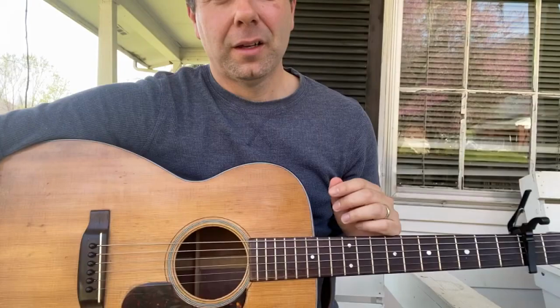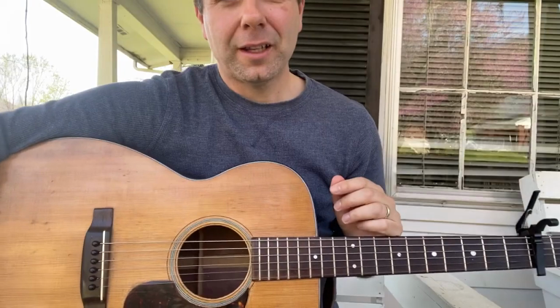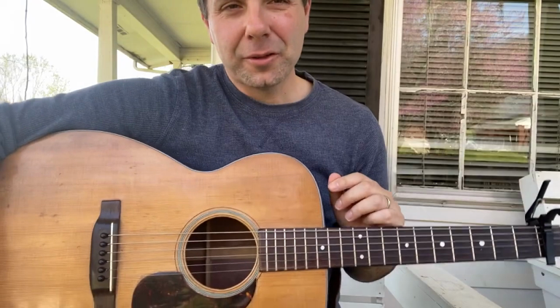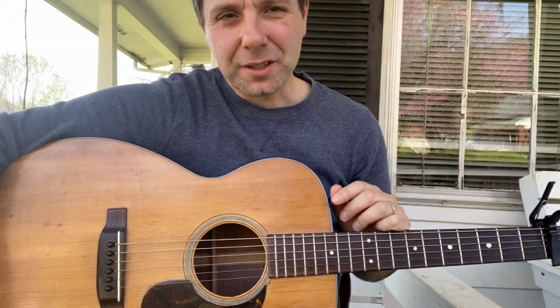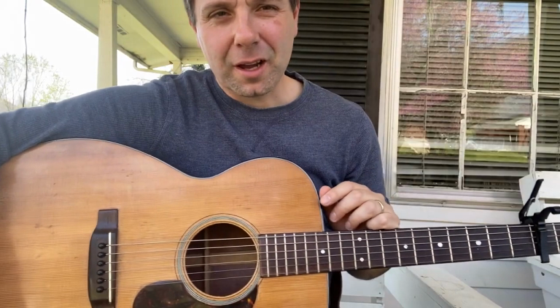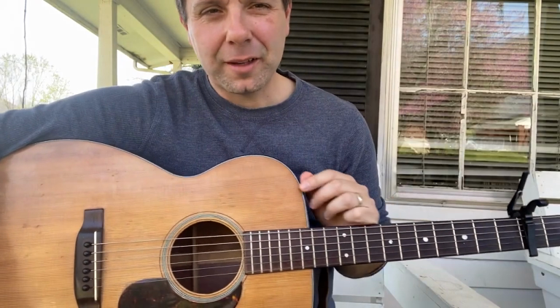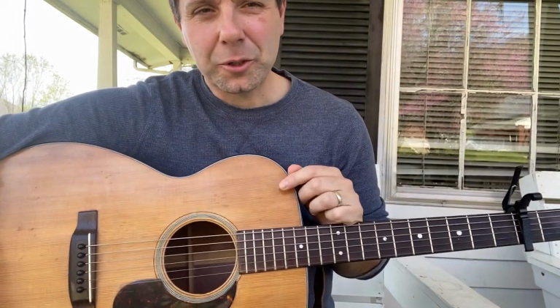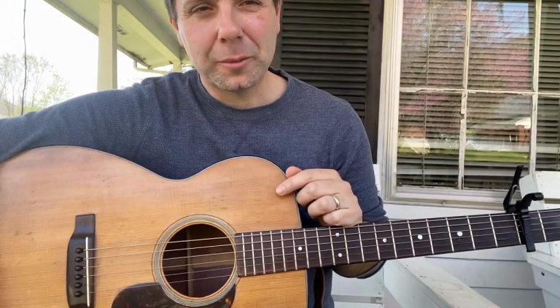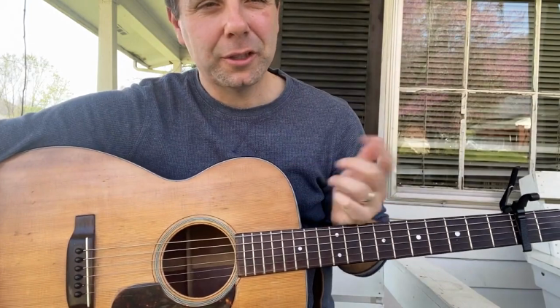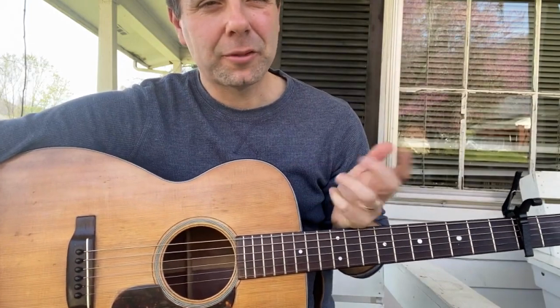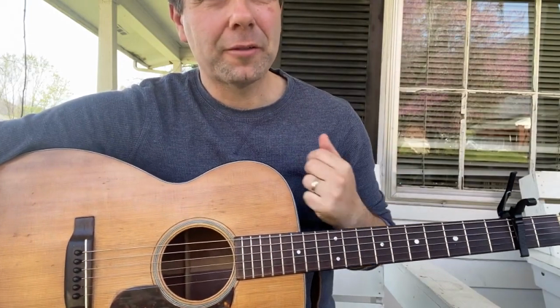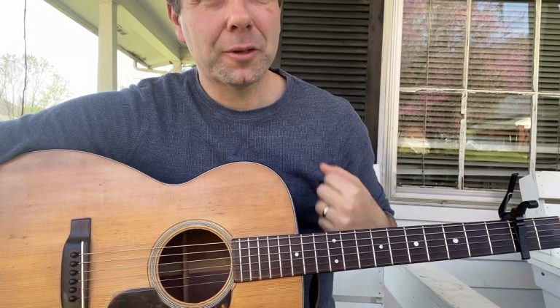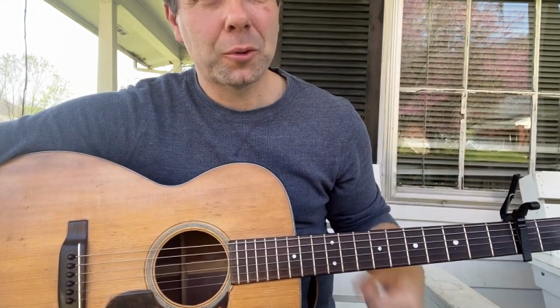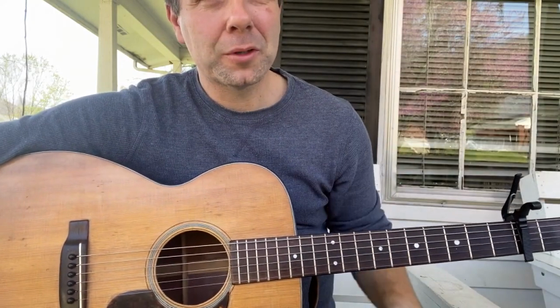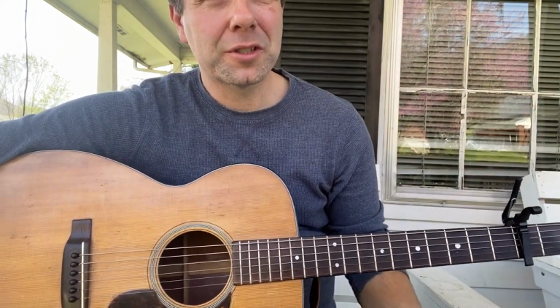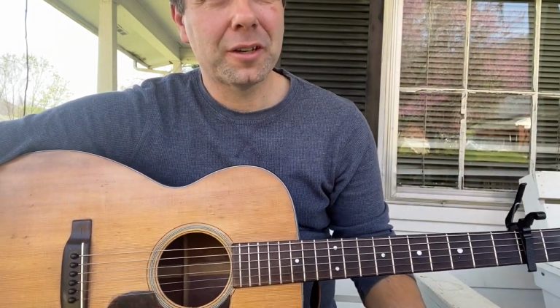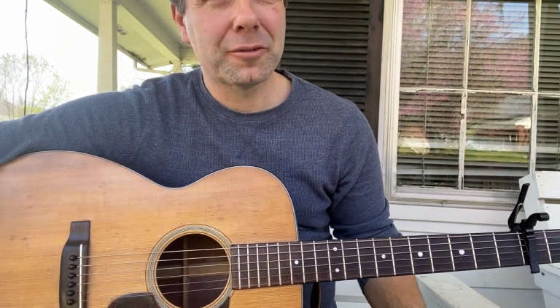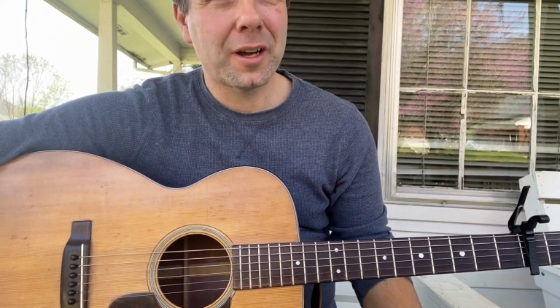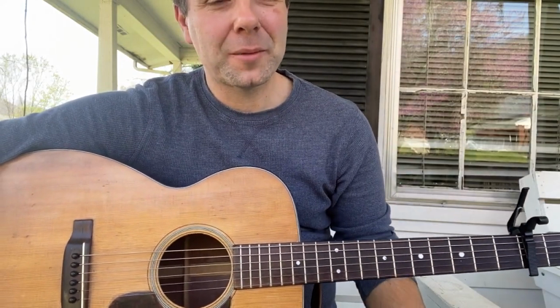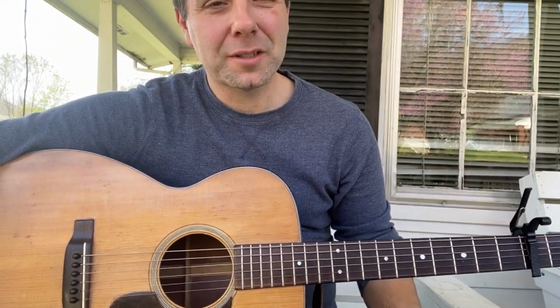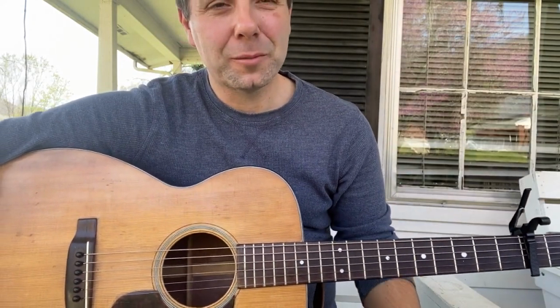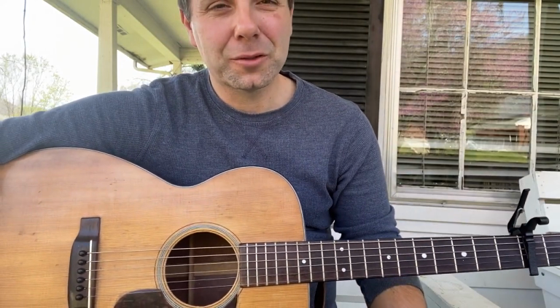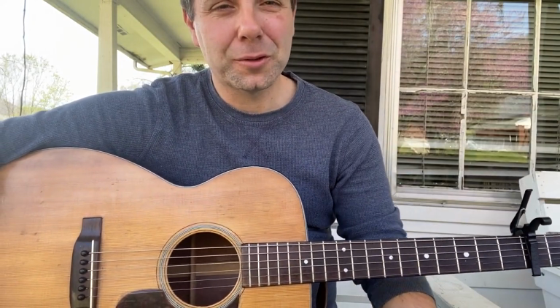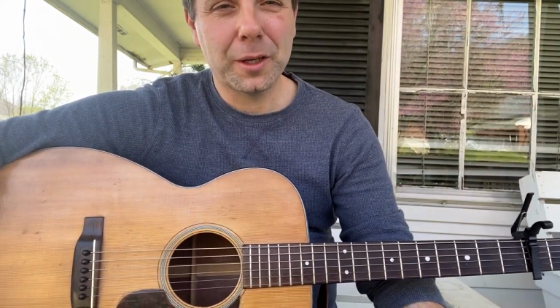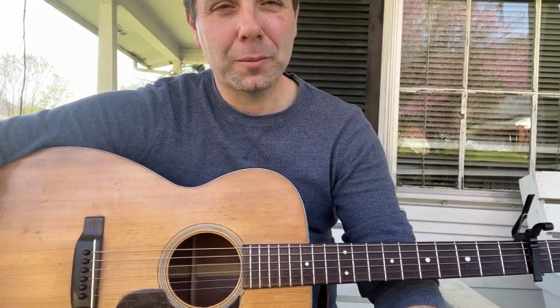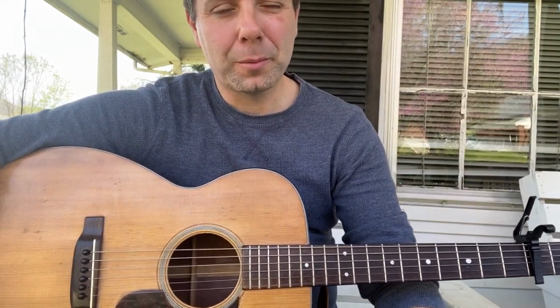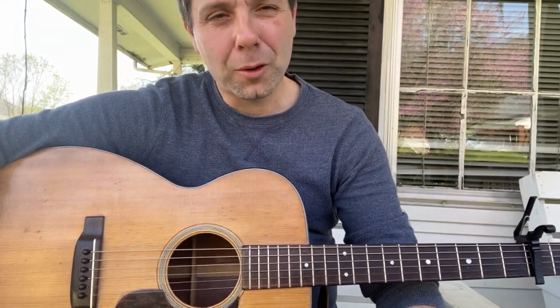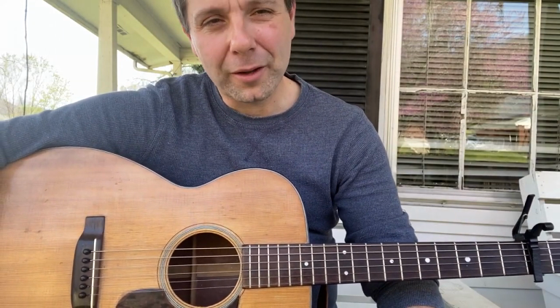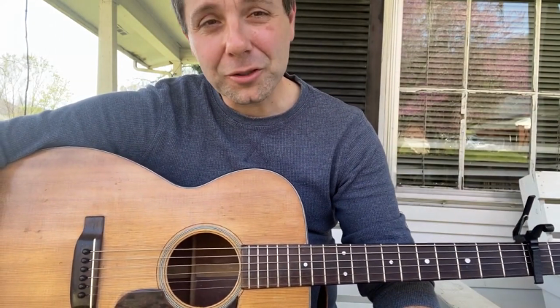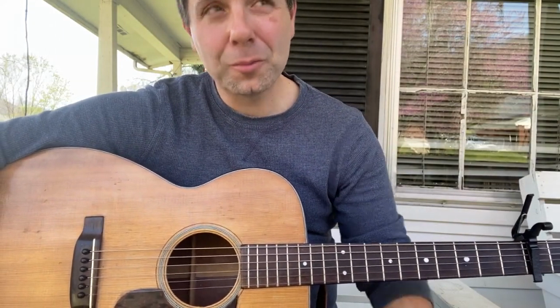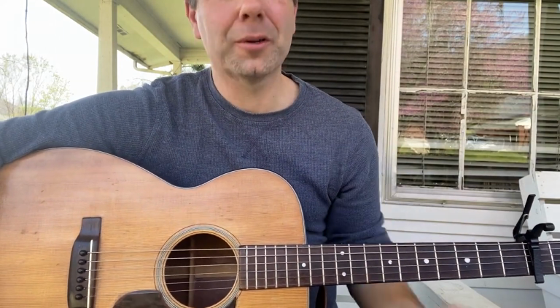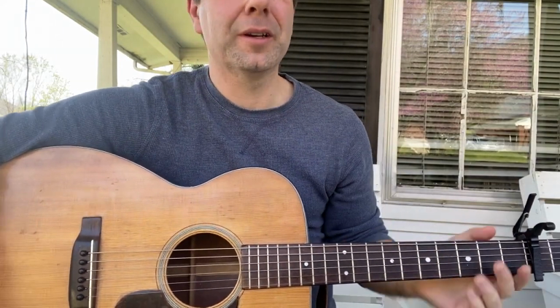Hello, this is Scott Napier coming to you from my front porch for the Highman Settlement School's Pick and Bow After School program.